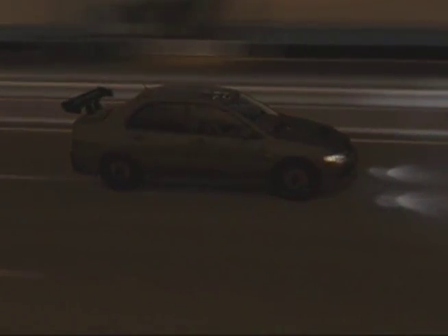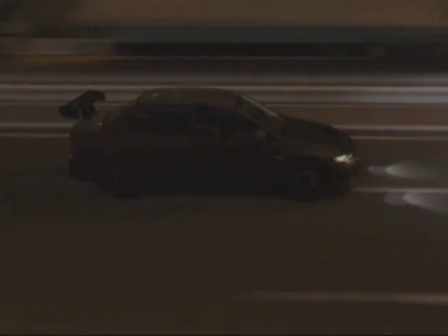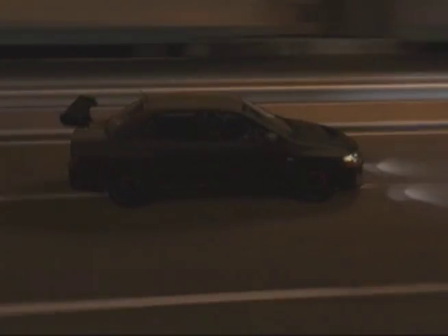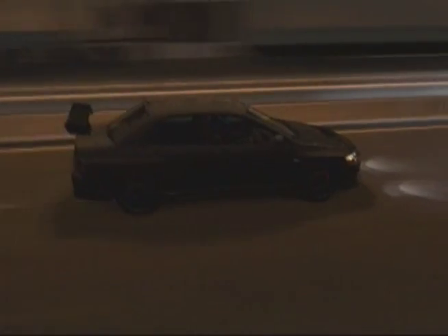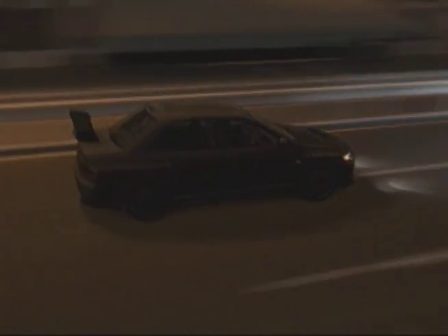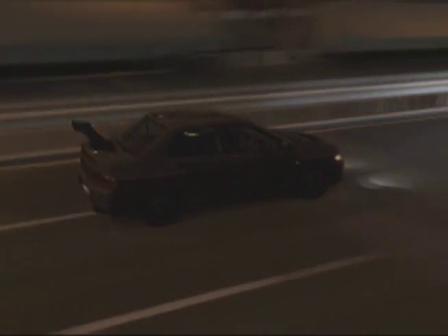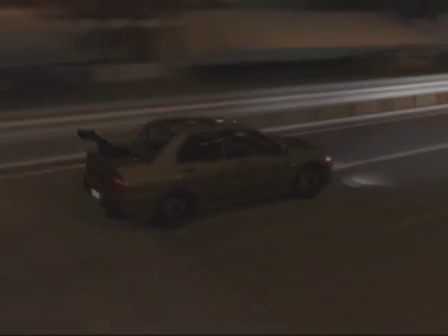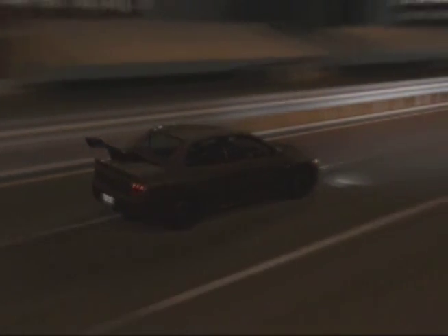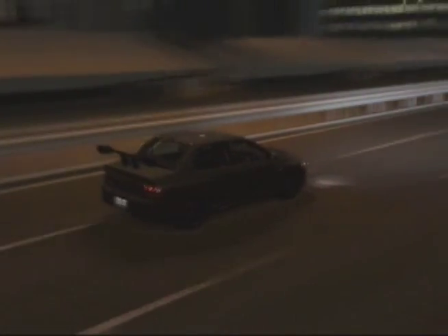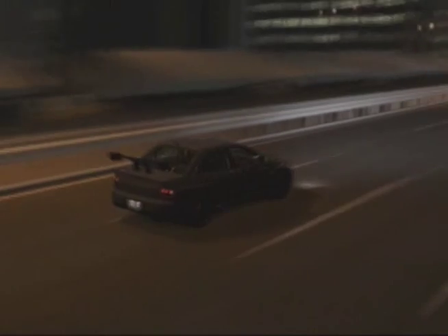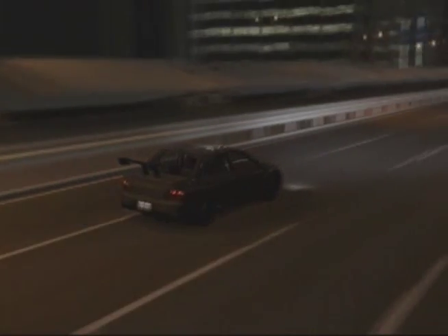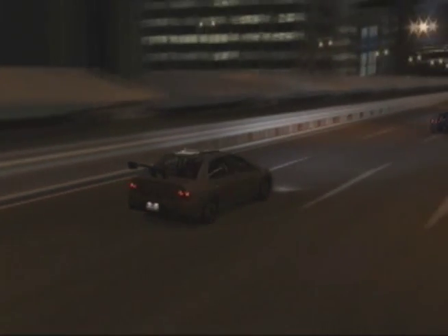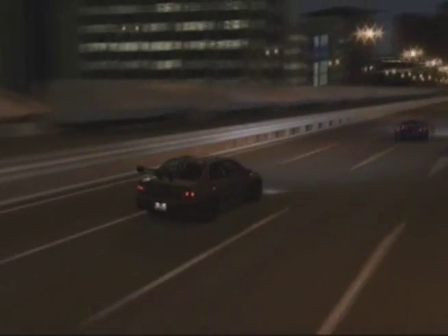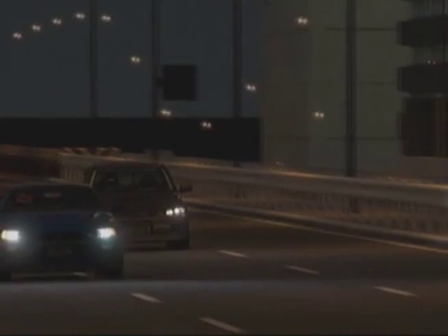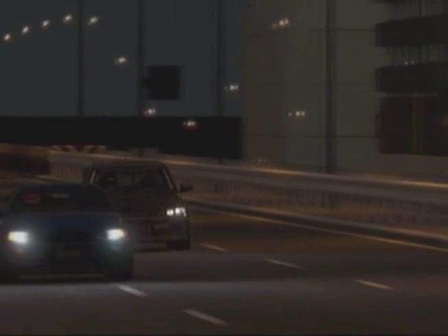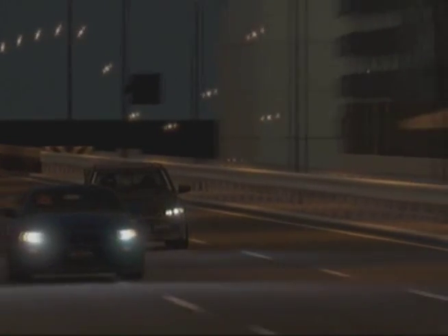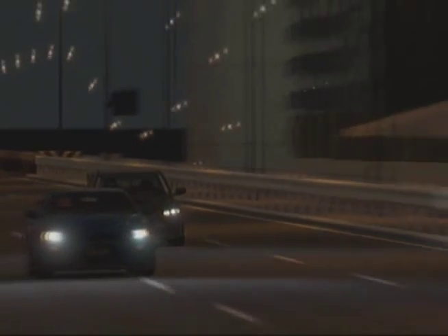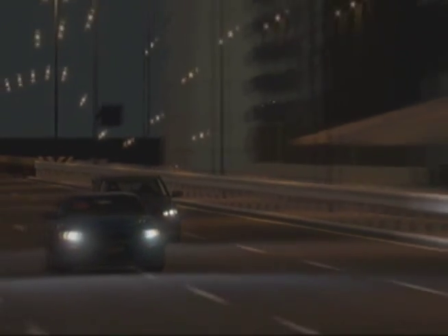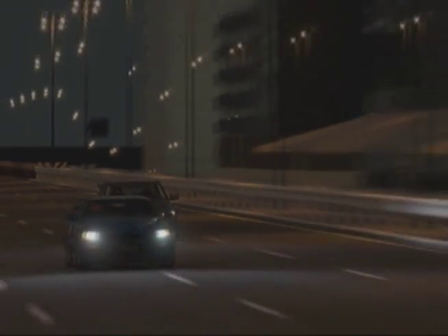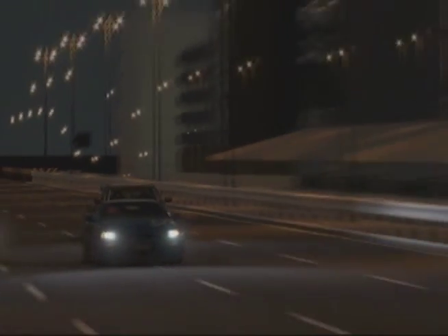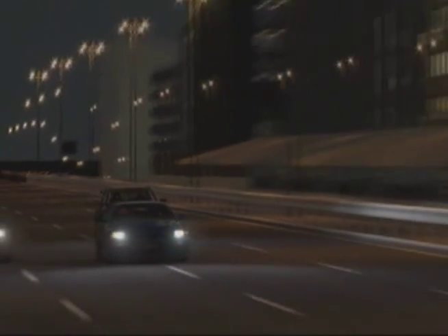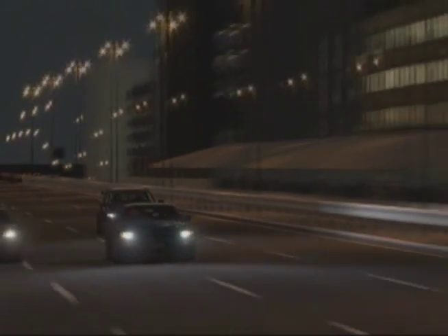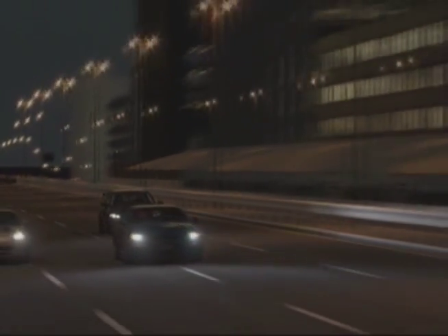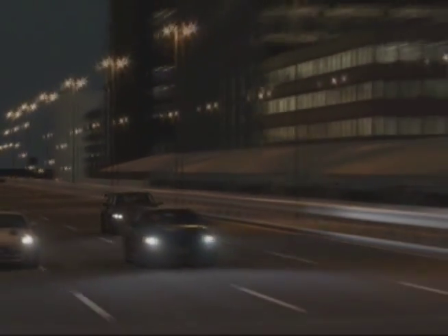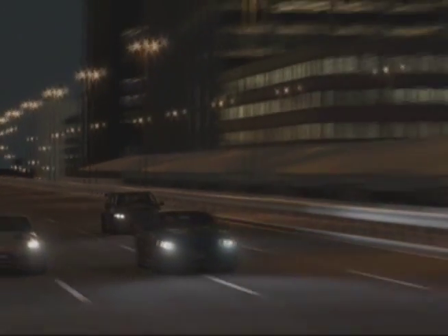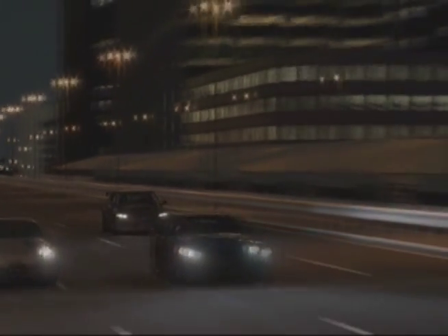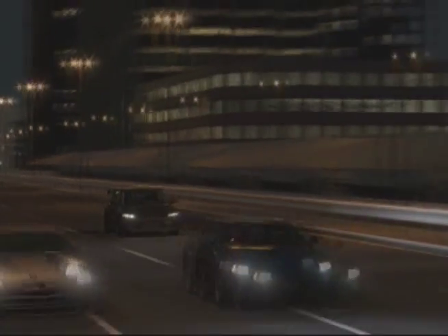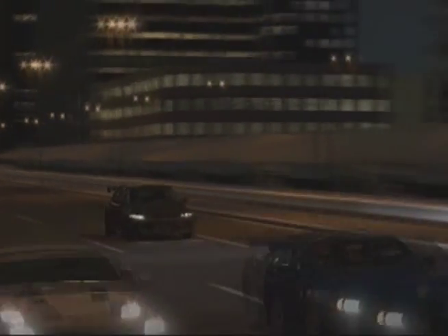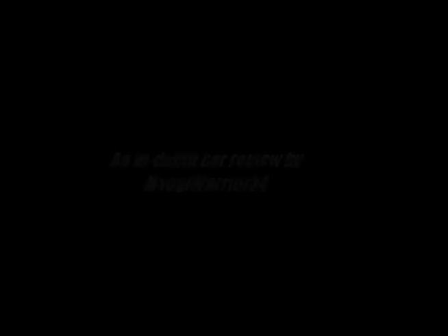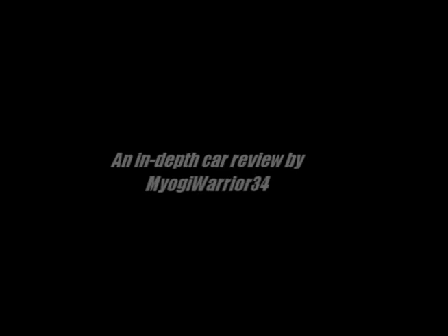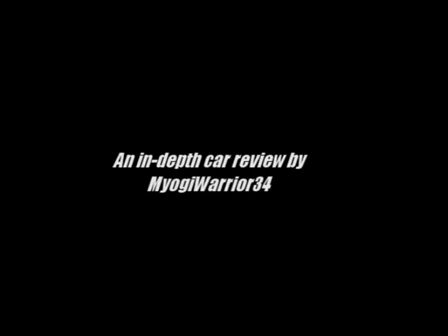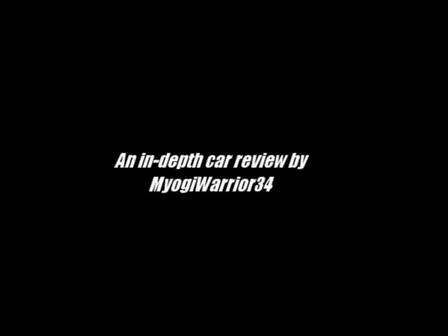Without further ado, we present to you the Seiji Evolution 8 or 9 Car Review.